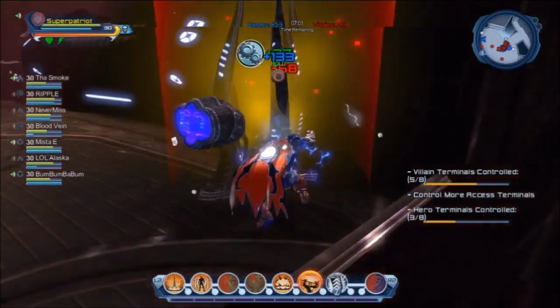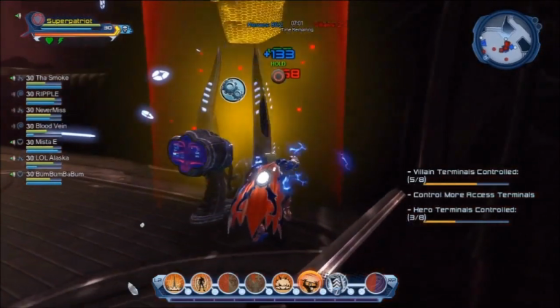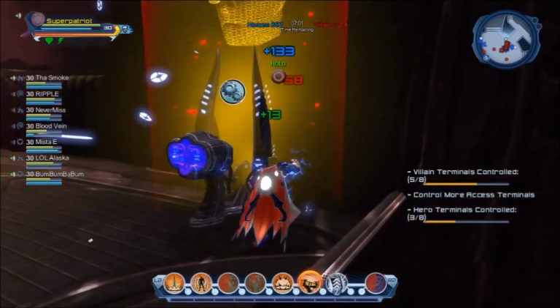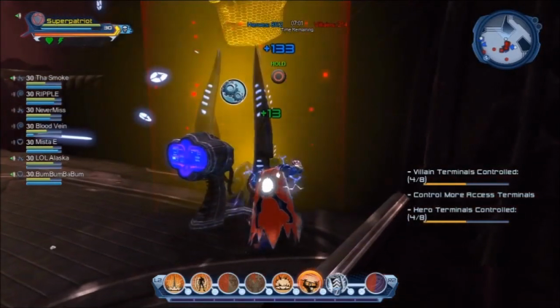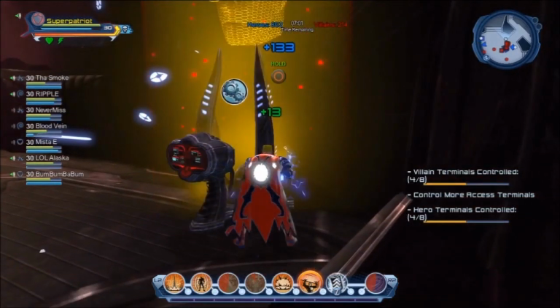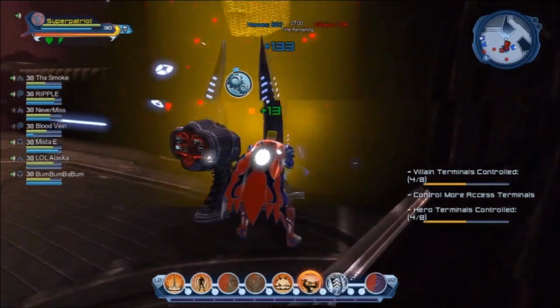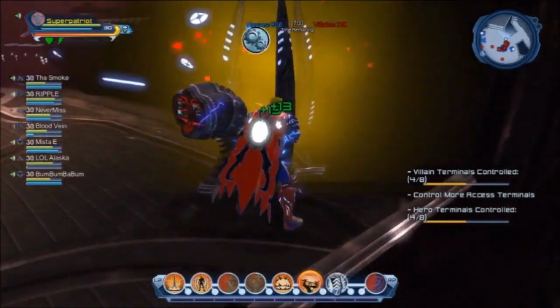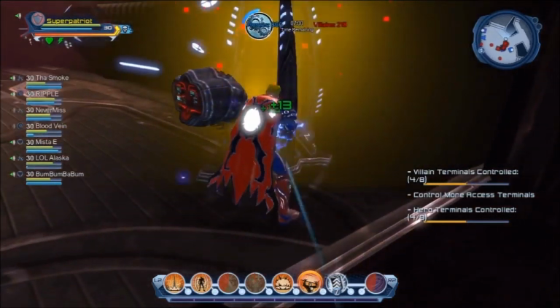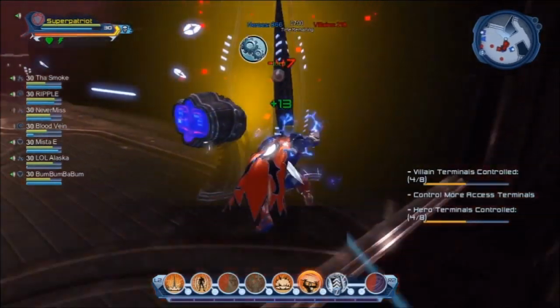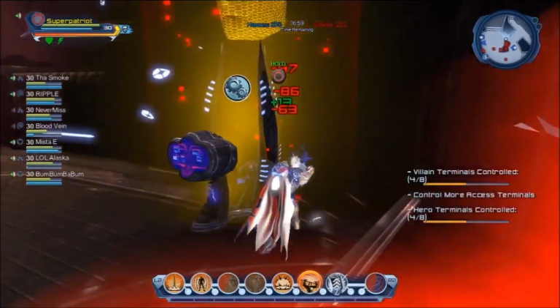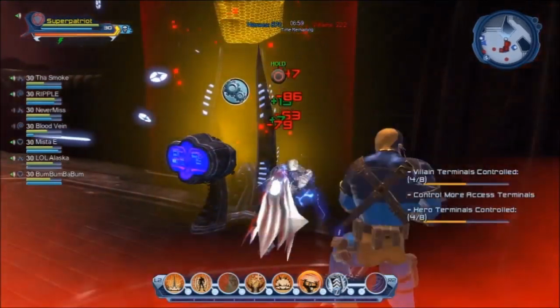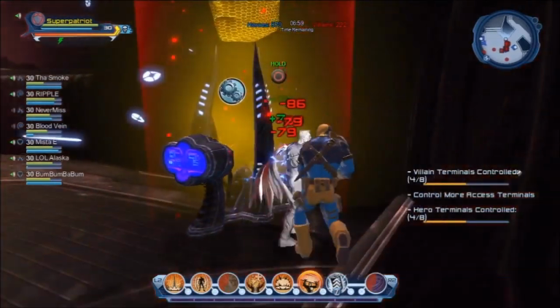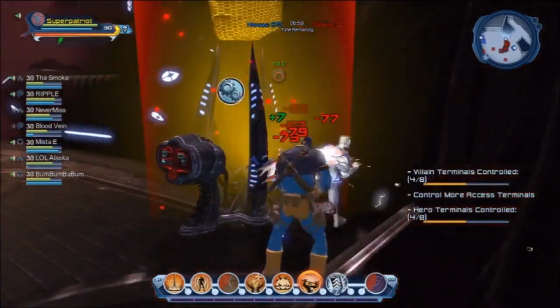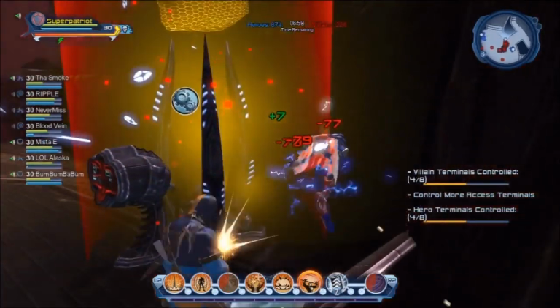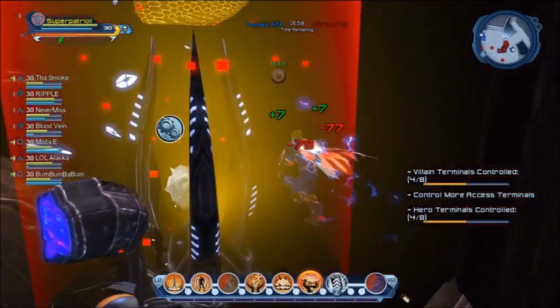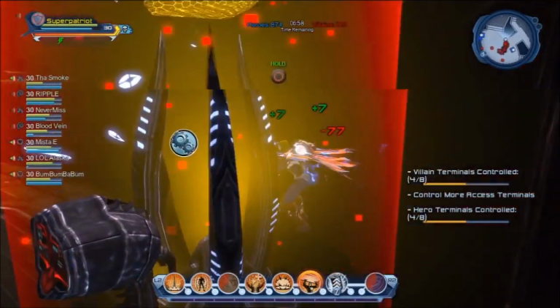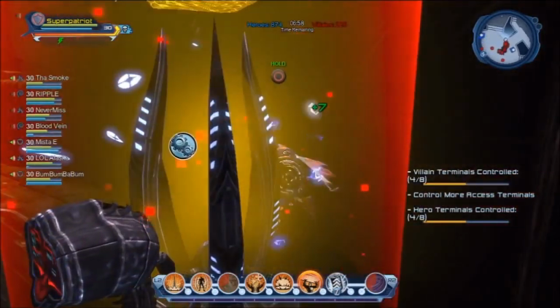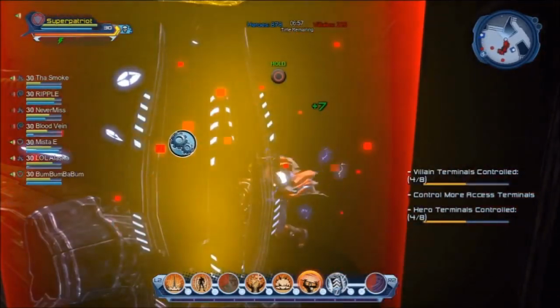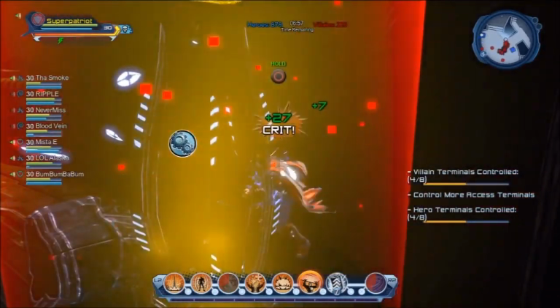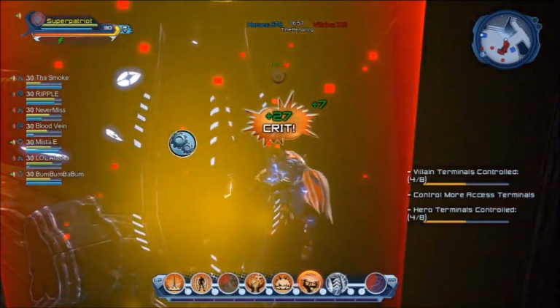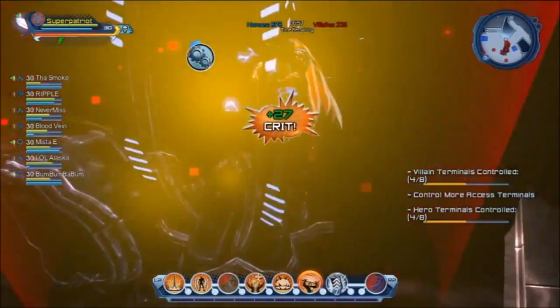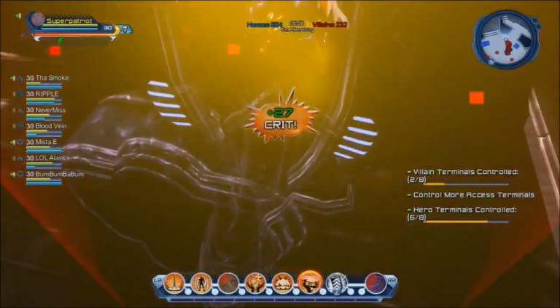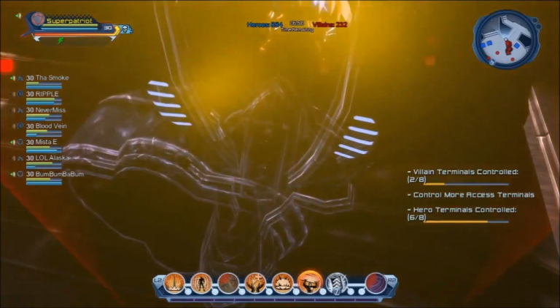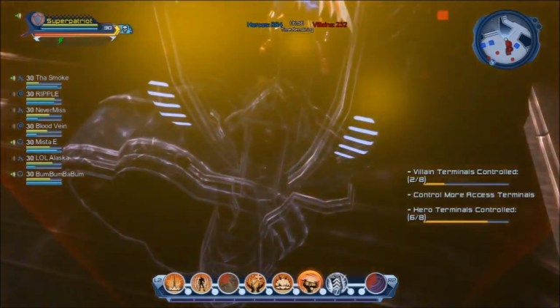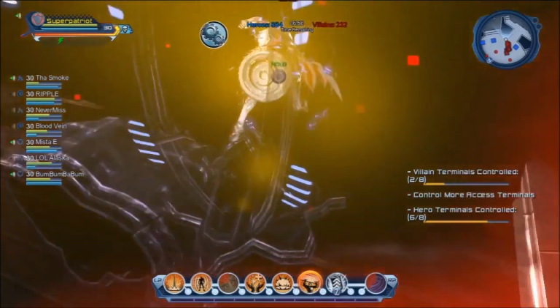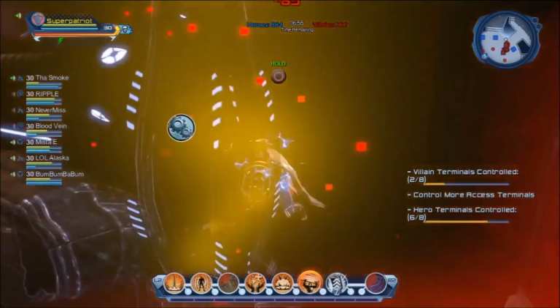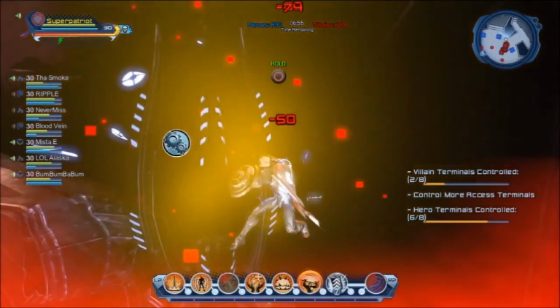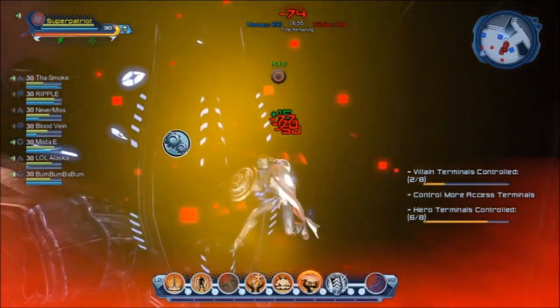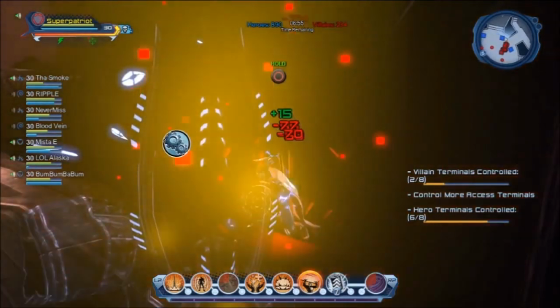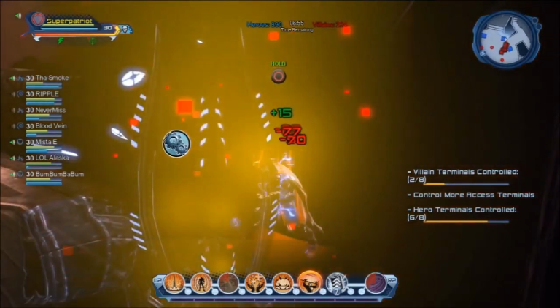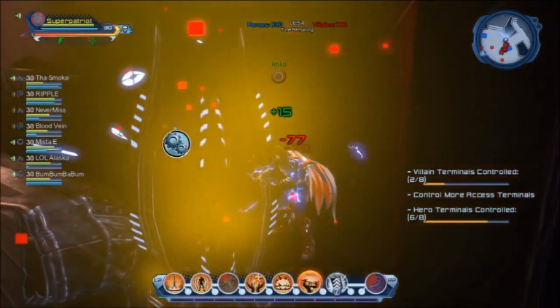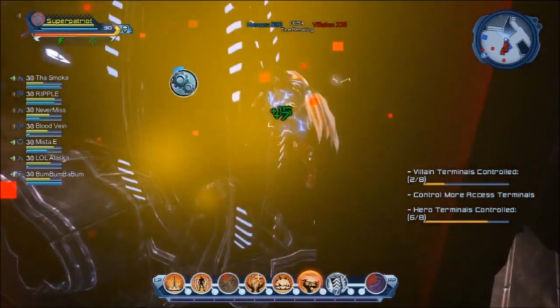Headquarter Assault maps take place in either the Watchtower or the Hall of Doom. Each map has its own unique first and second stage.